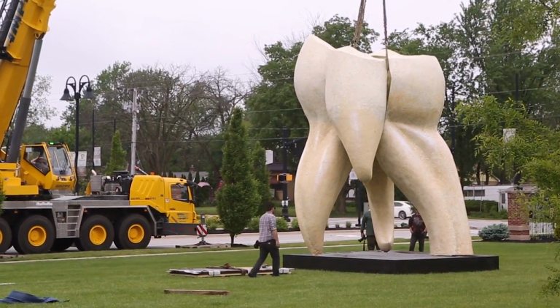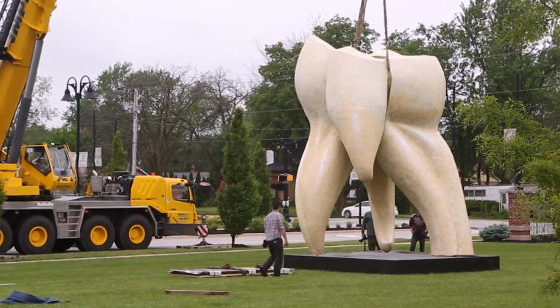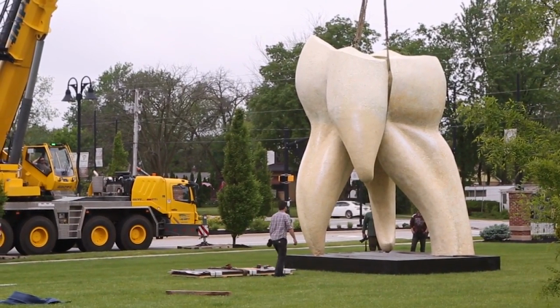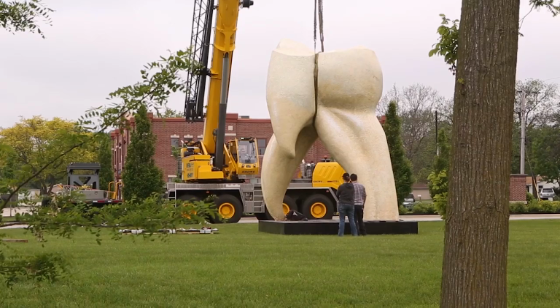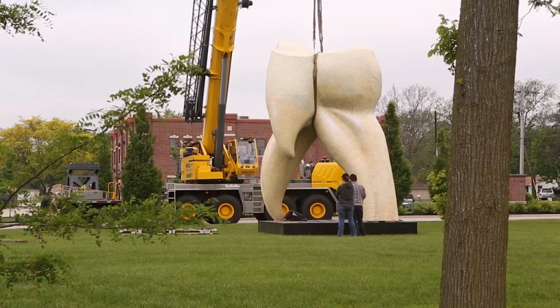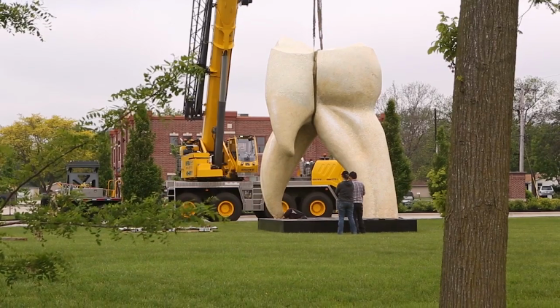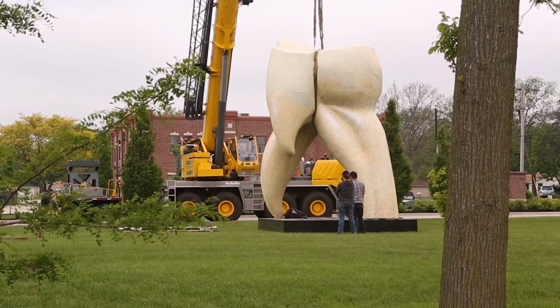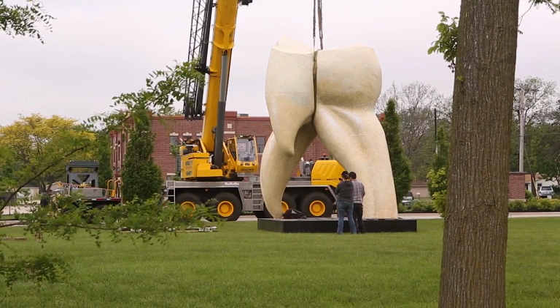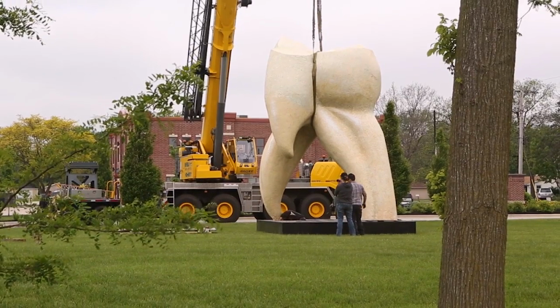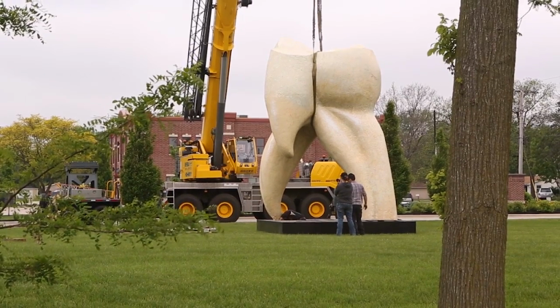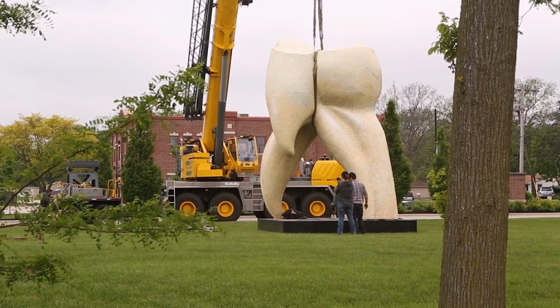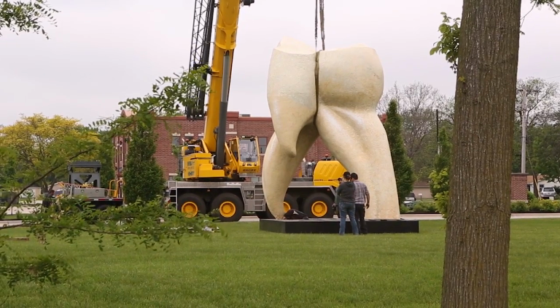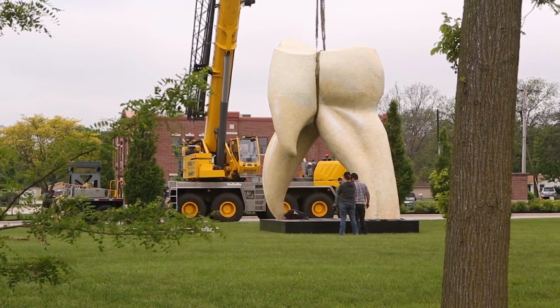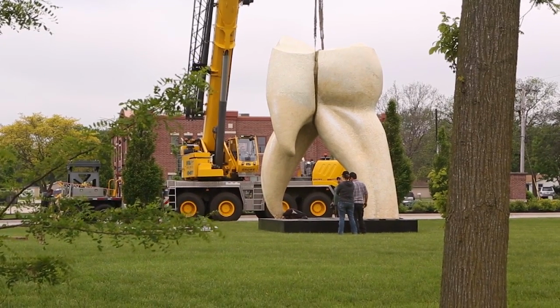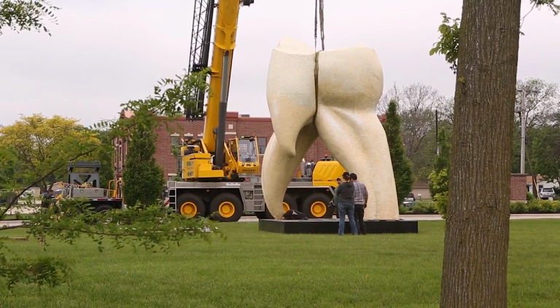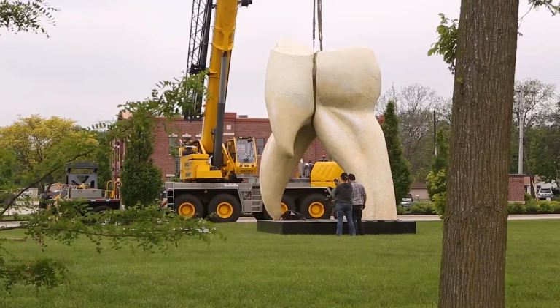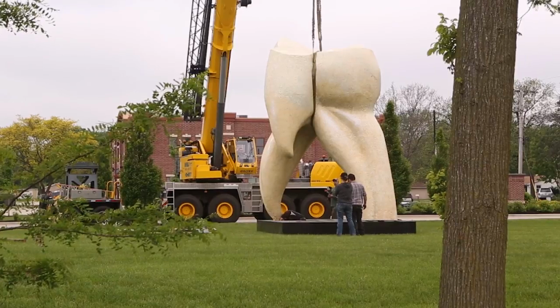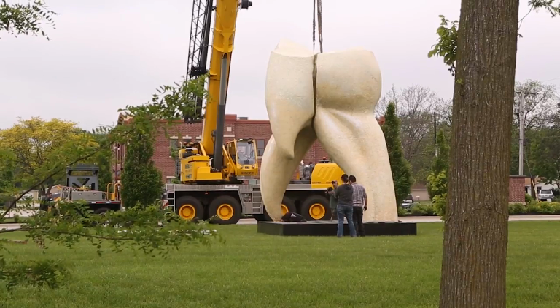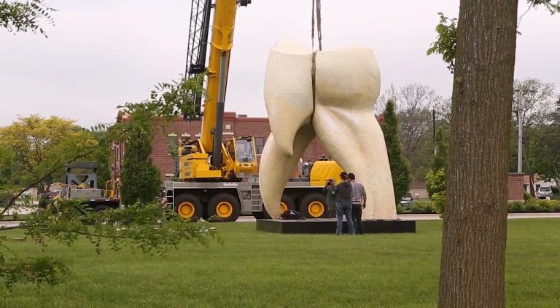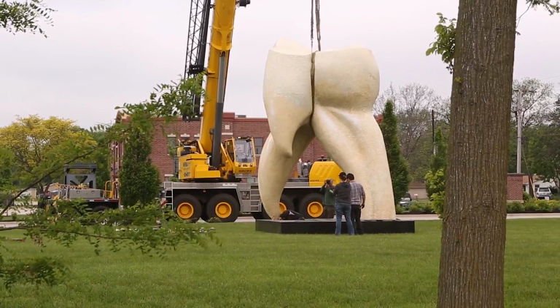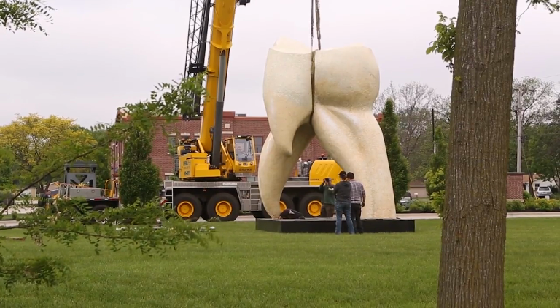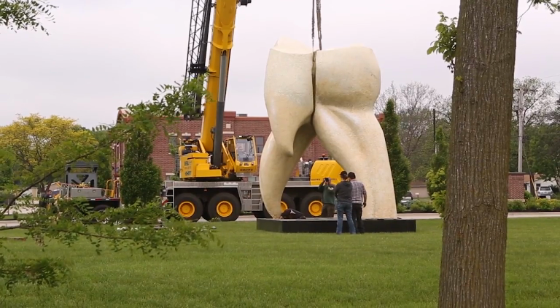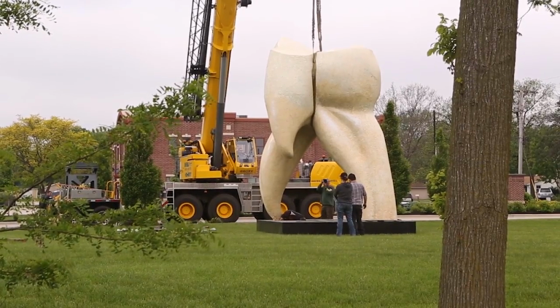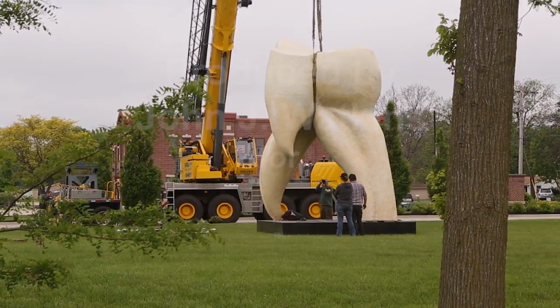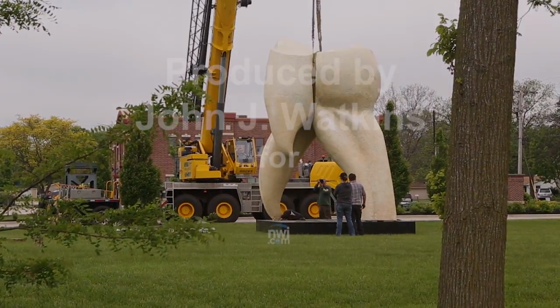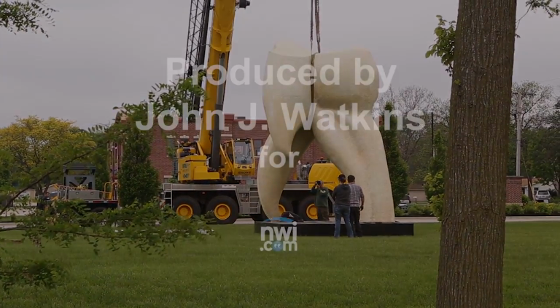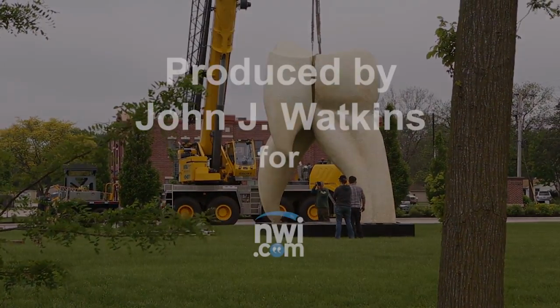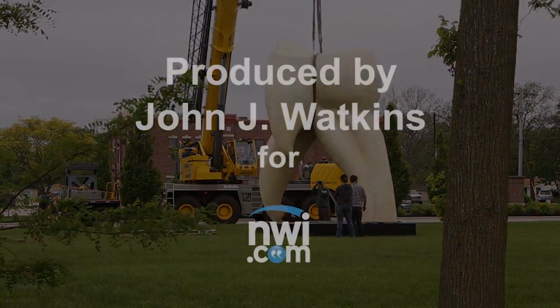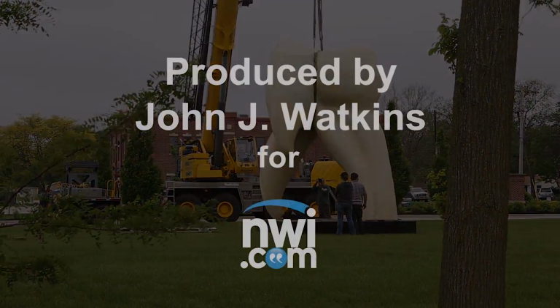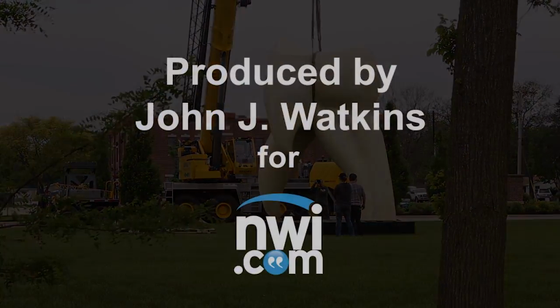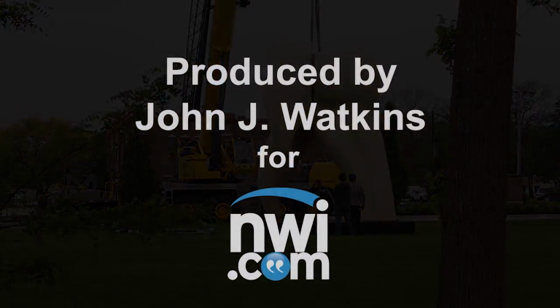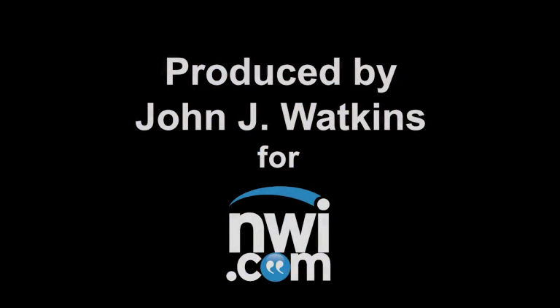Hopefully after the tooth leaves too, we'll find something else nice that can come to Crown Point.